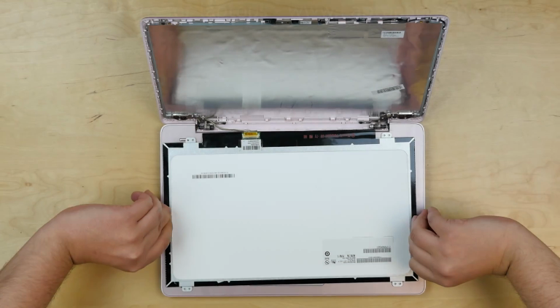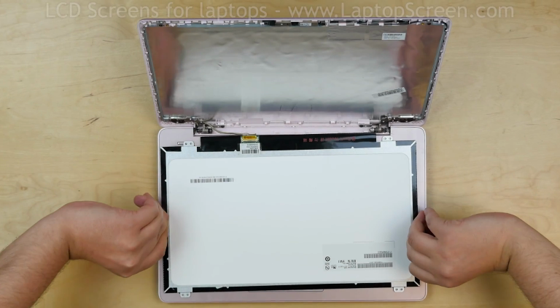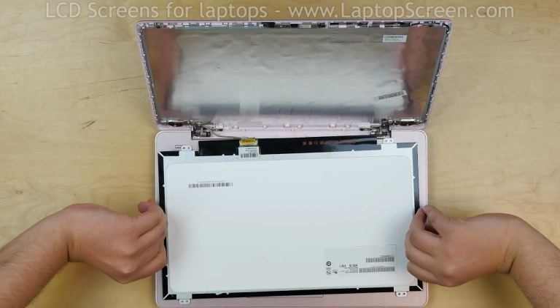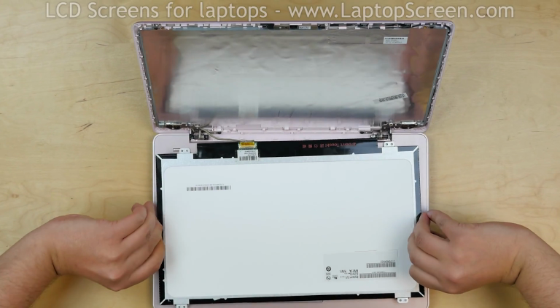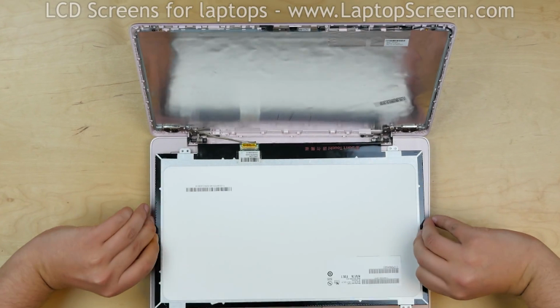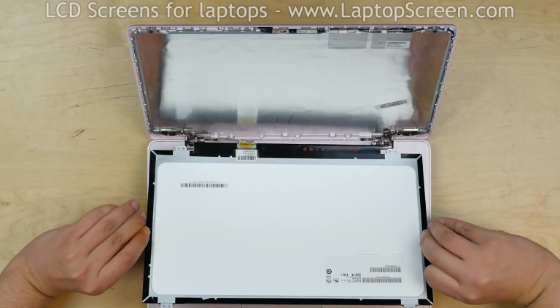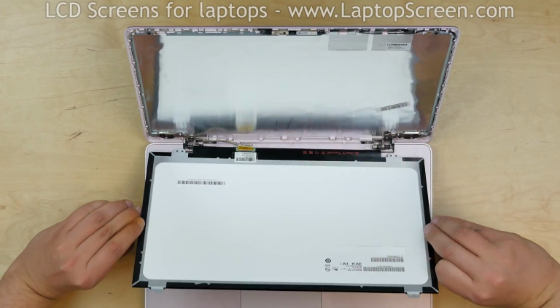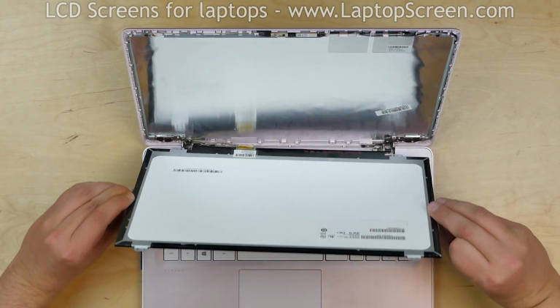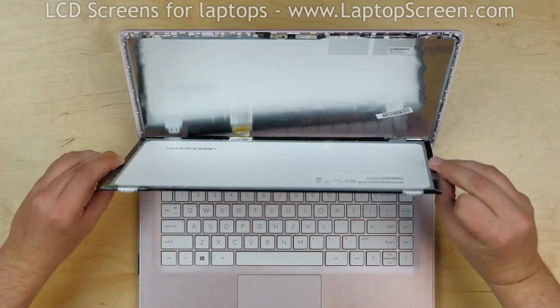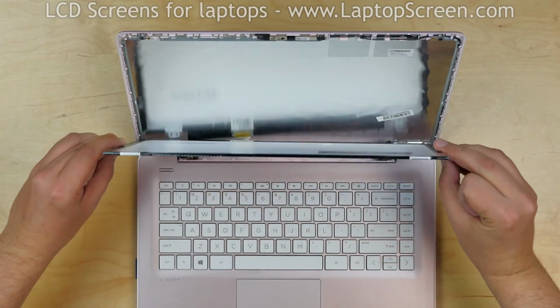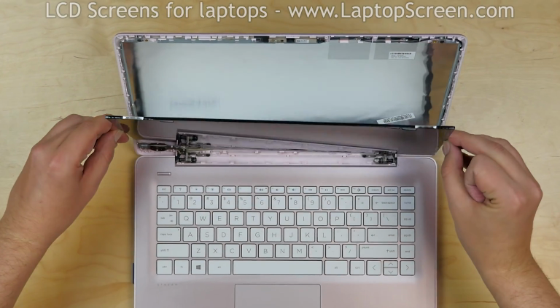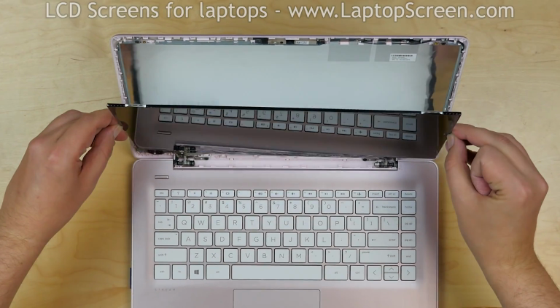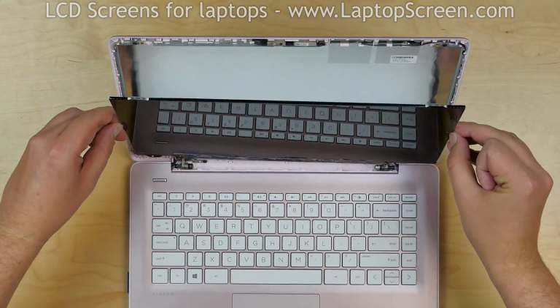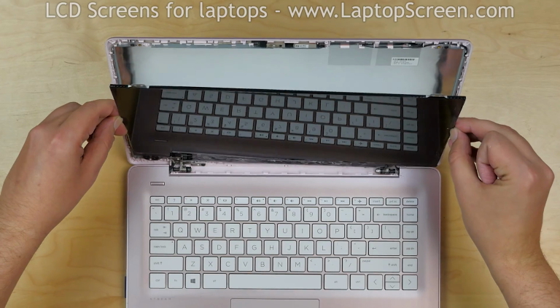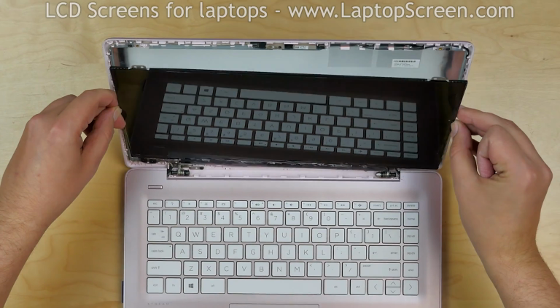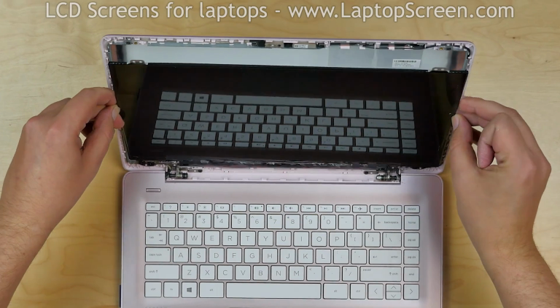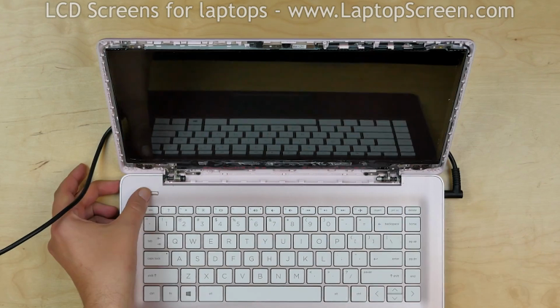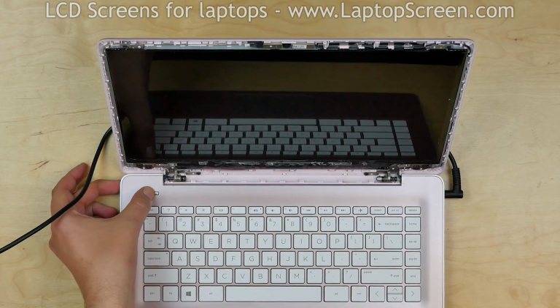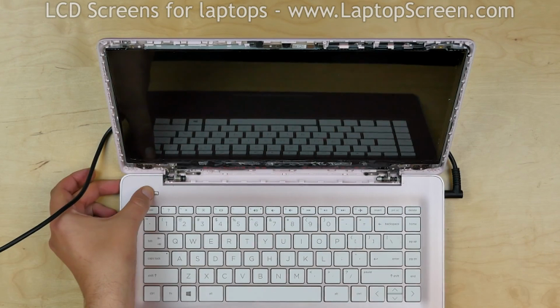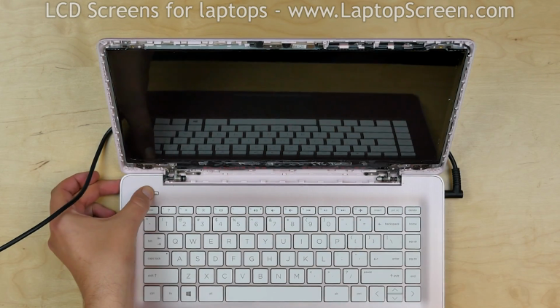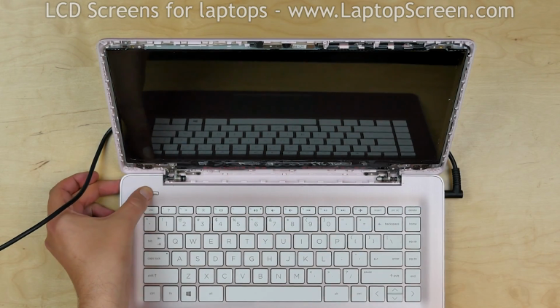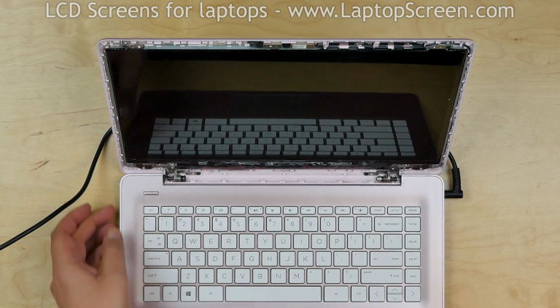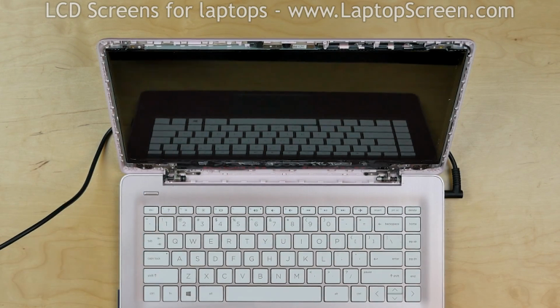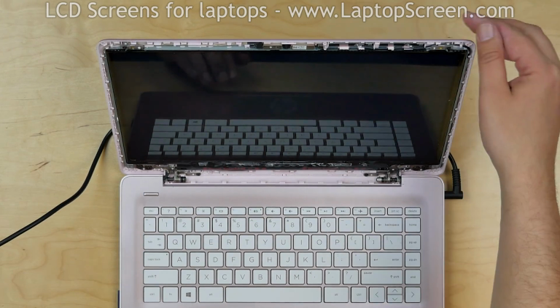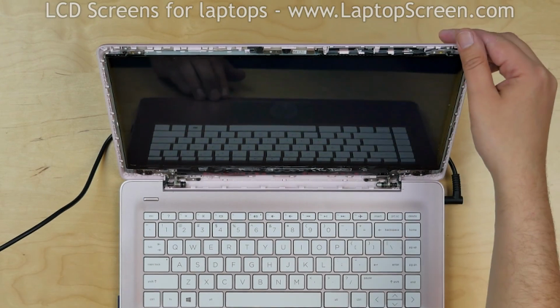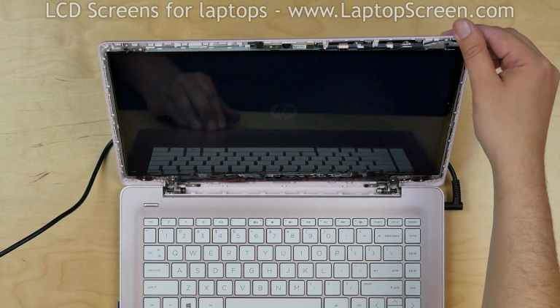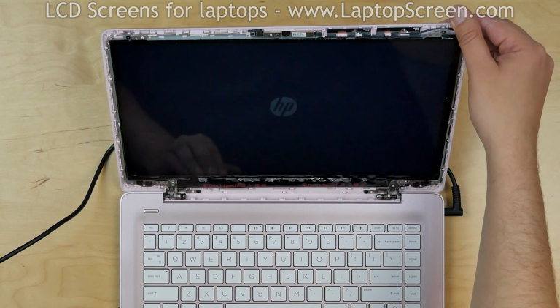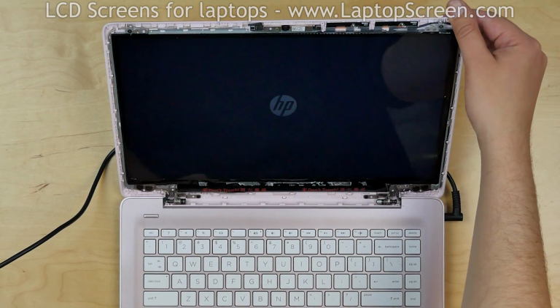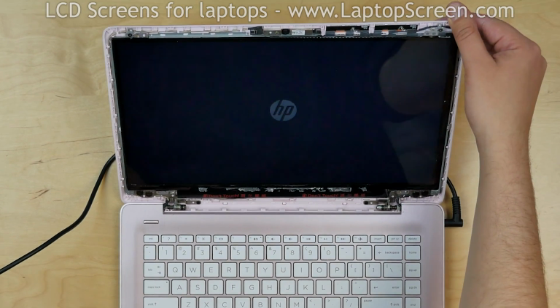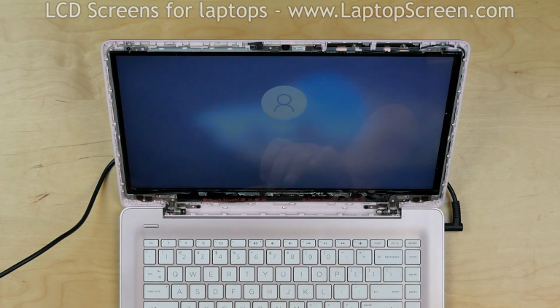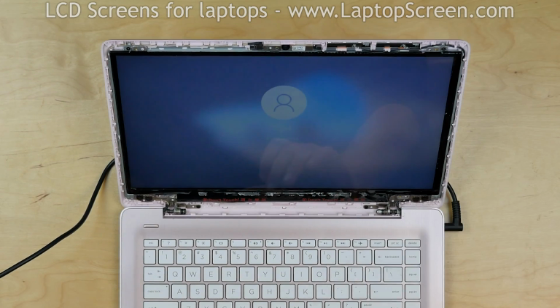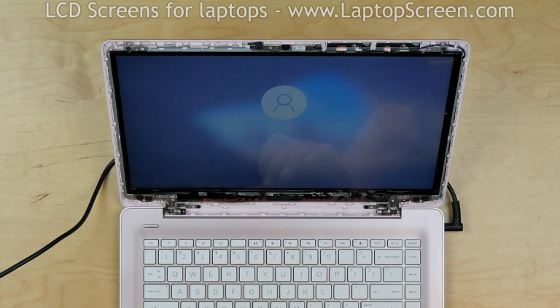Lift the screen up and test the new screen. The screen is working and we can finish the installation process.